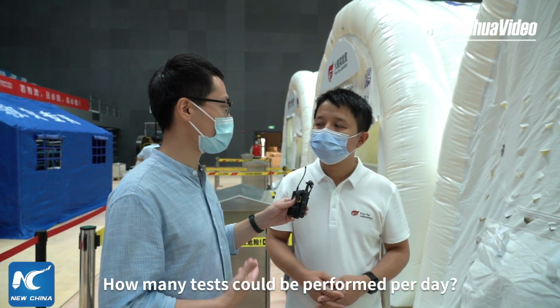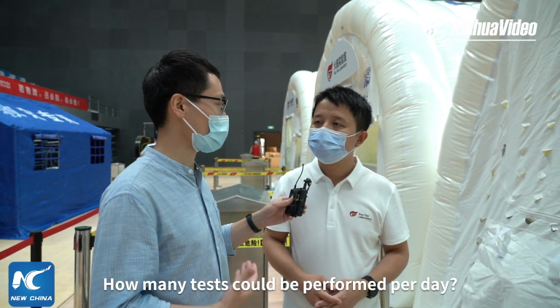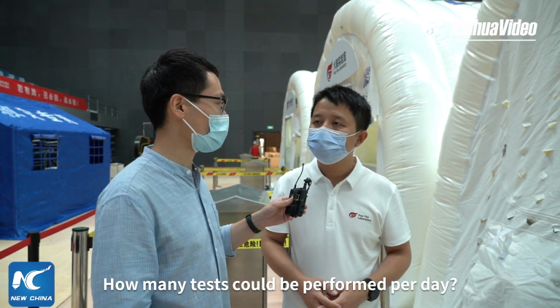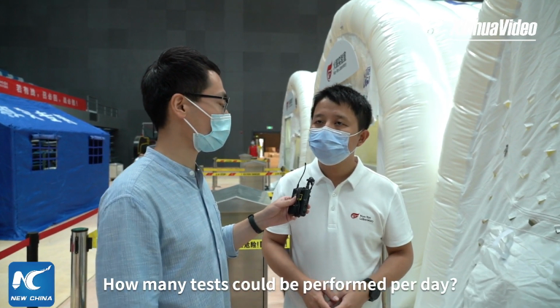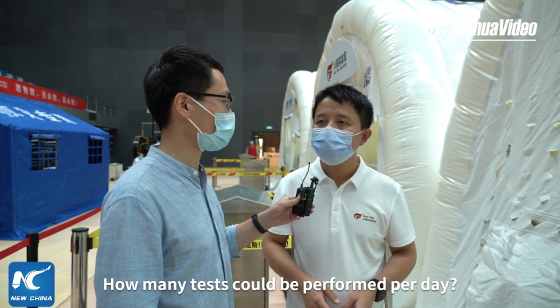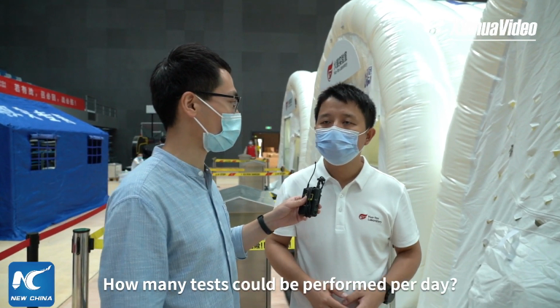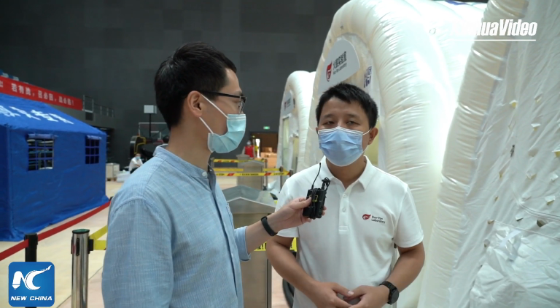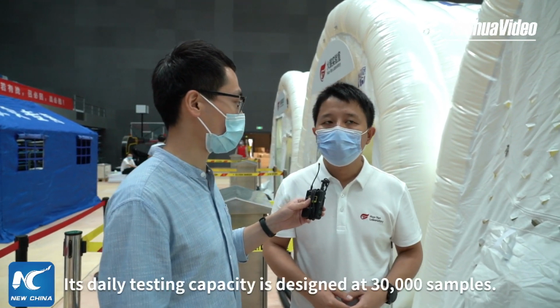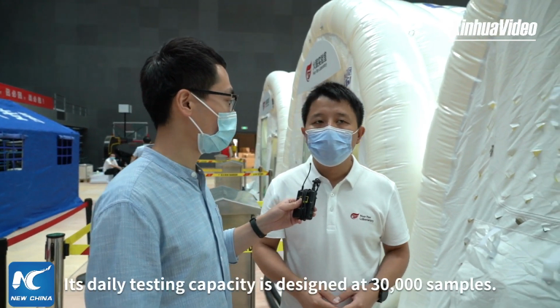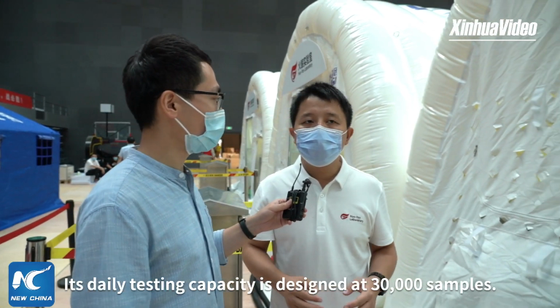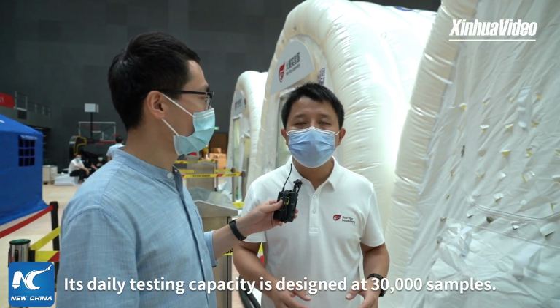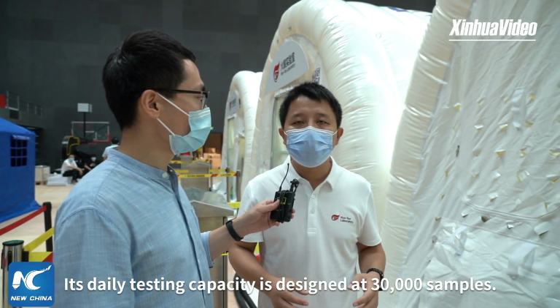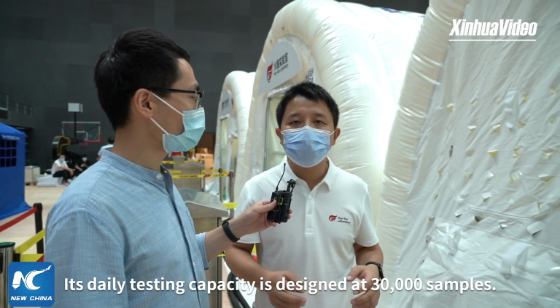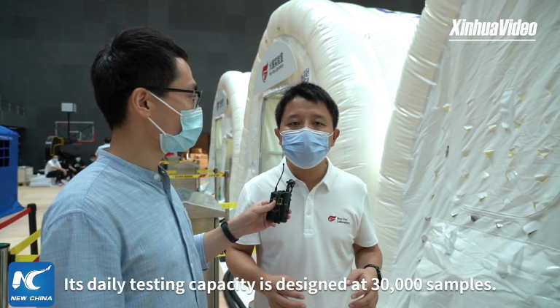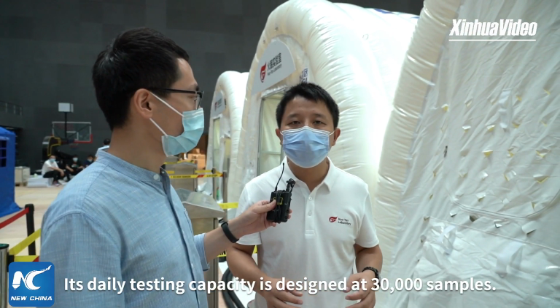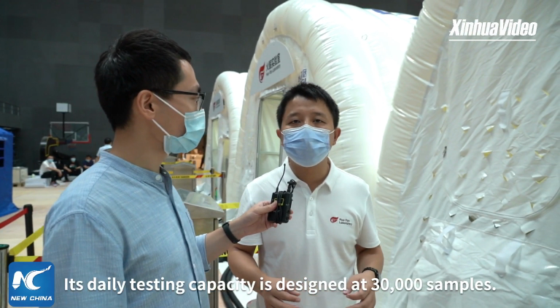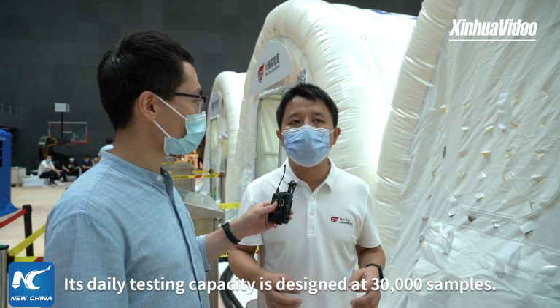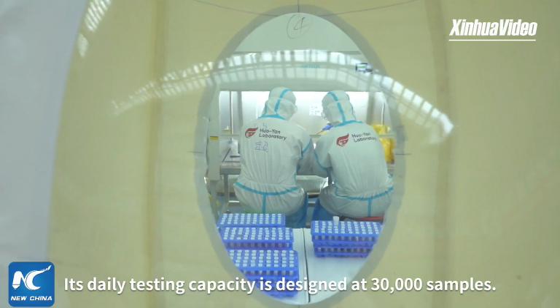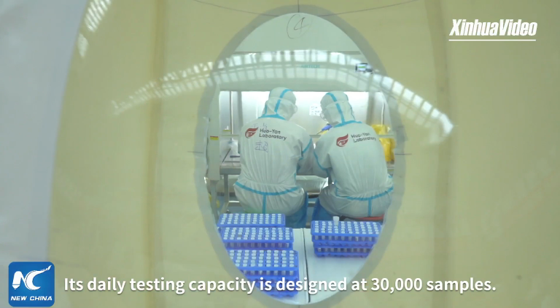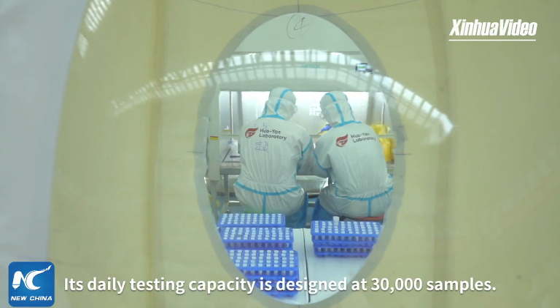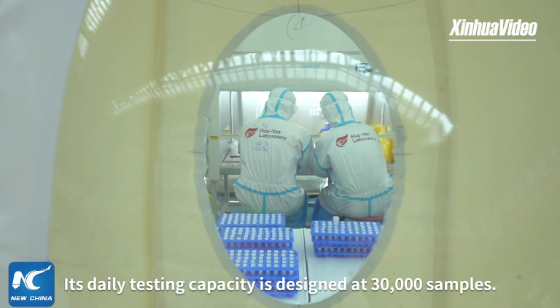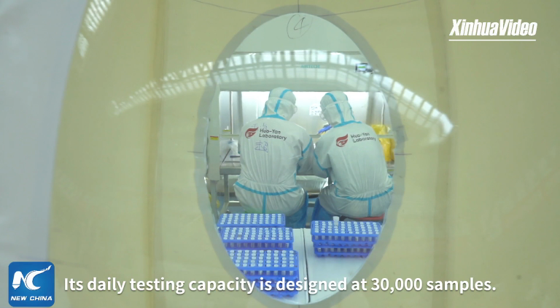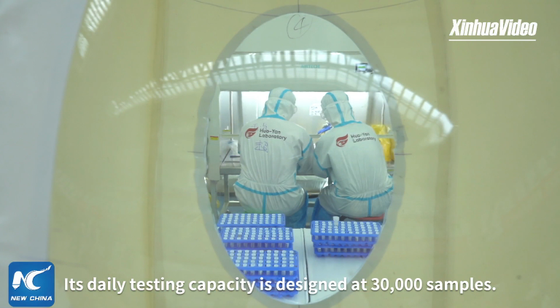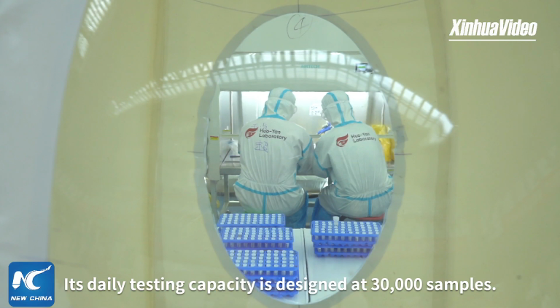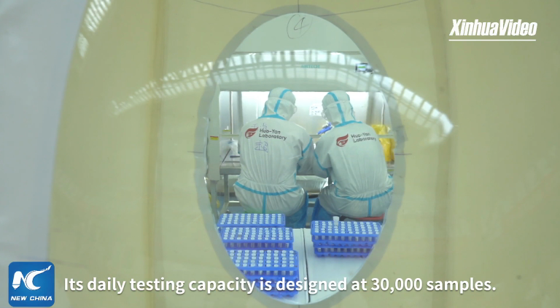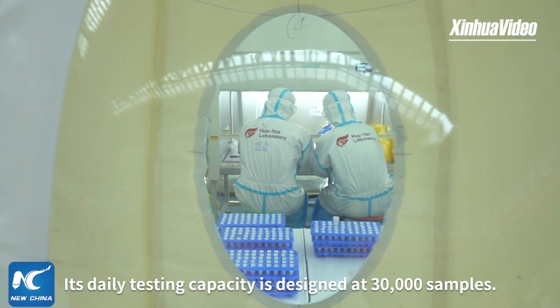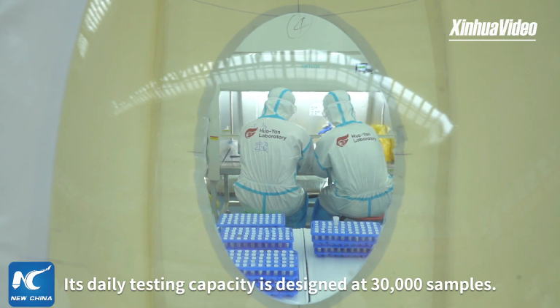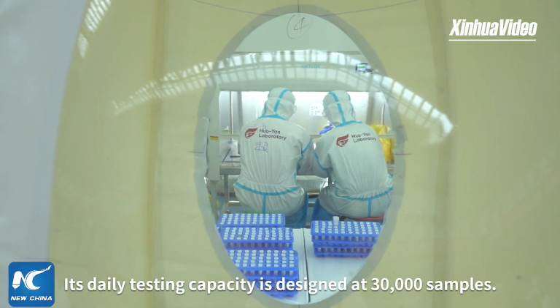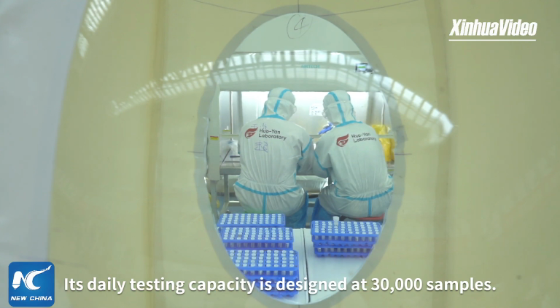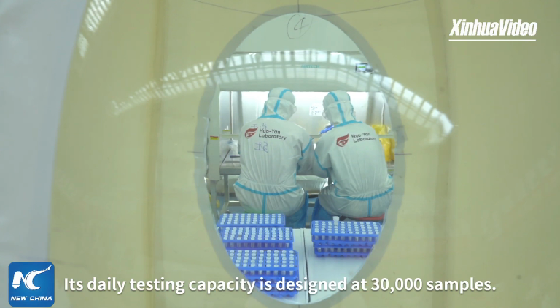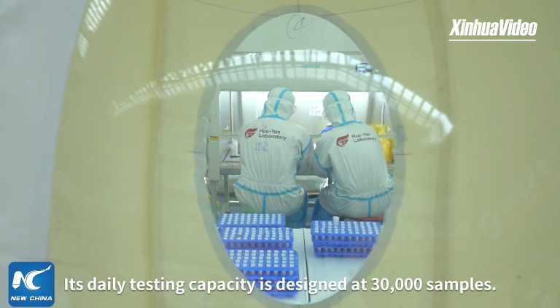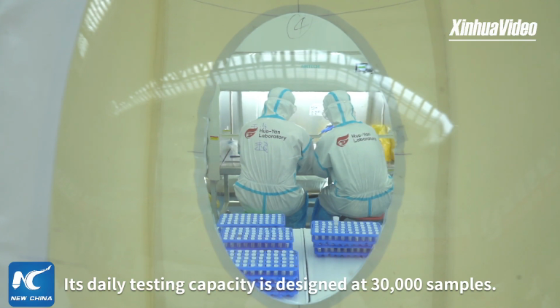那我们这里的日检测量可以达到多少？我们目前设计的每天检测的量会达到三万份。(What is the daily testing capacity here? Our current designed daily testing capacity can reach 30,000 samples.)